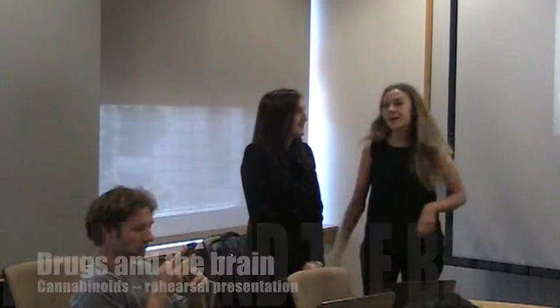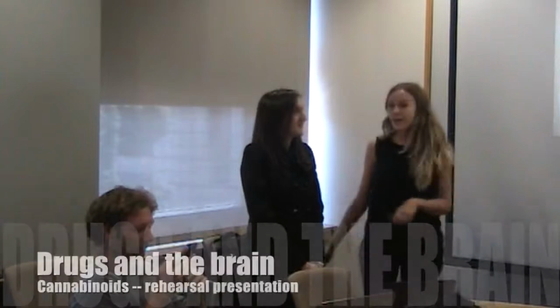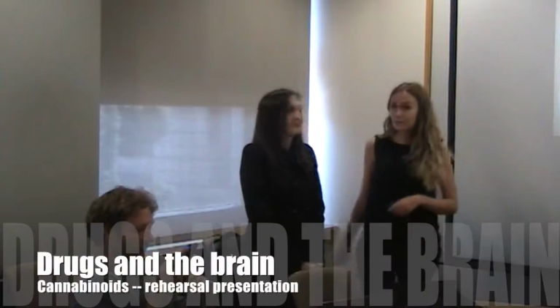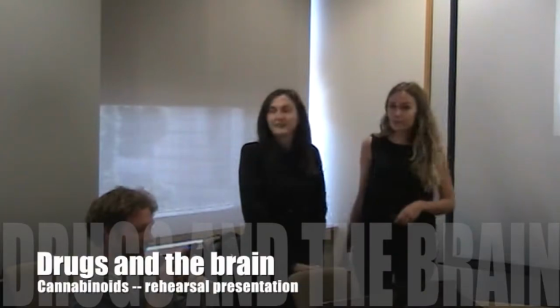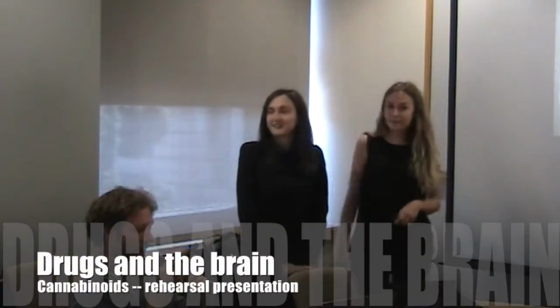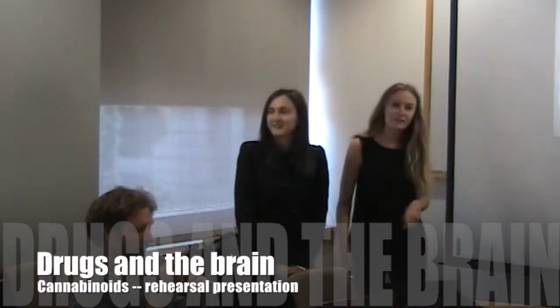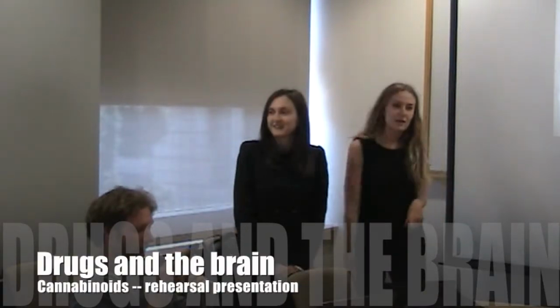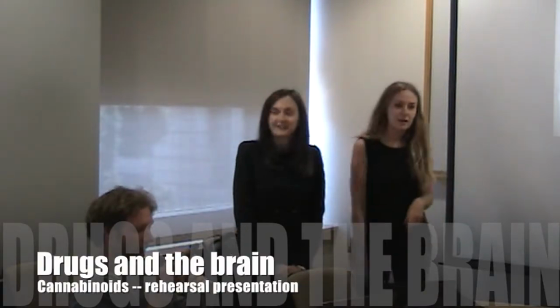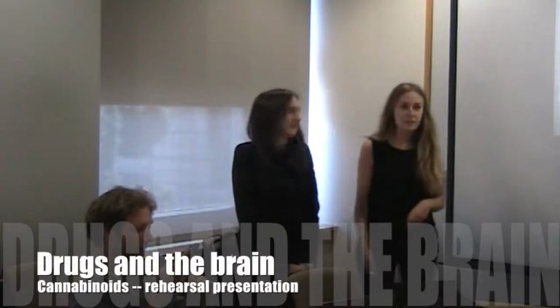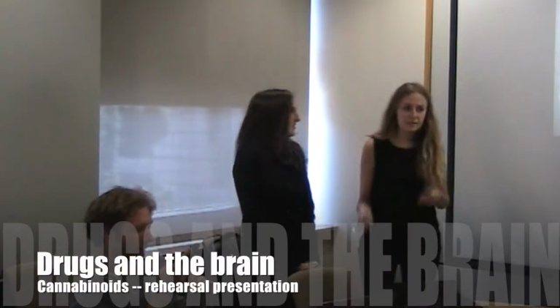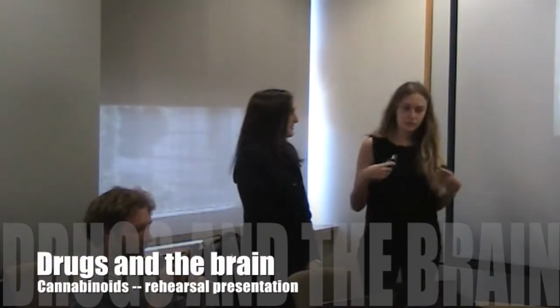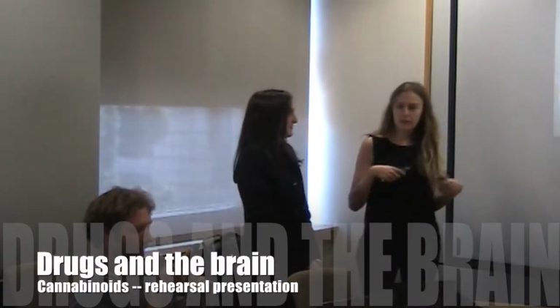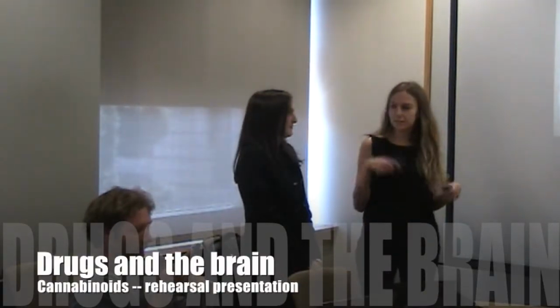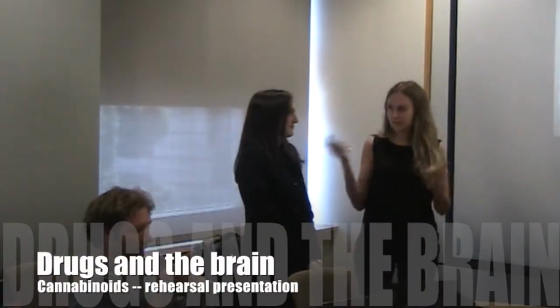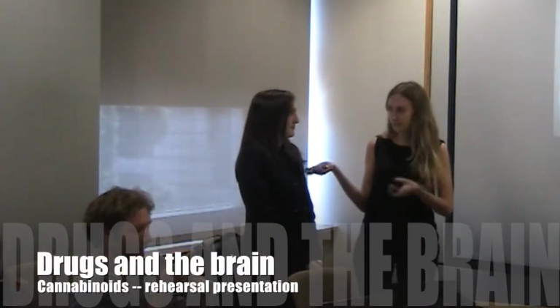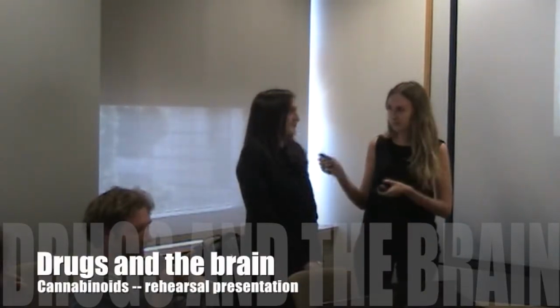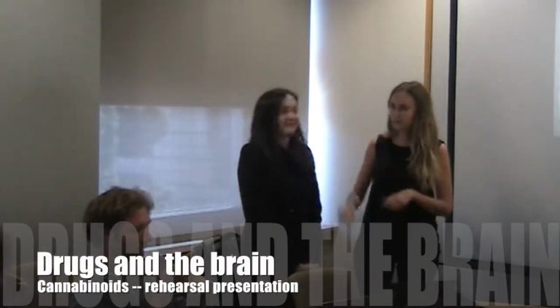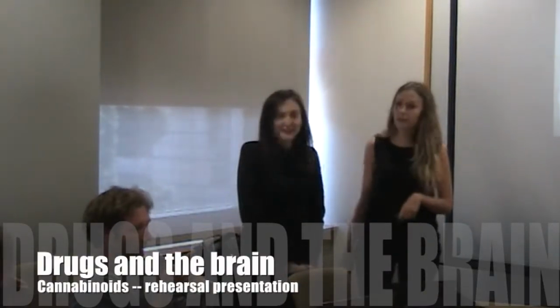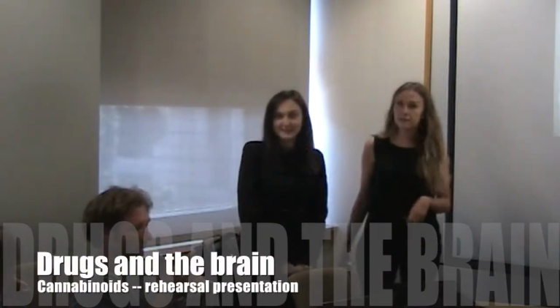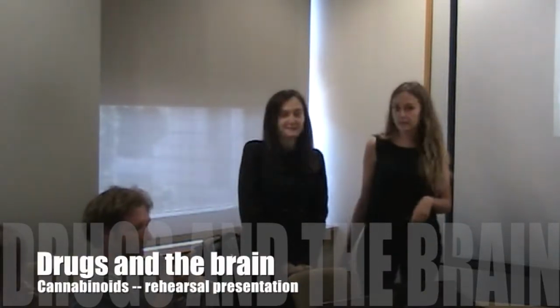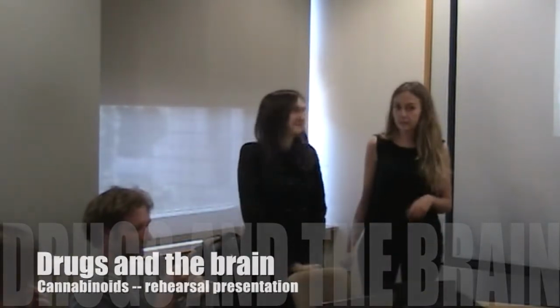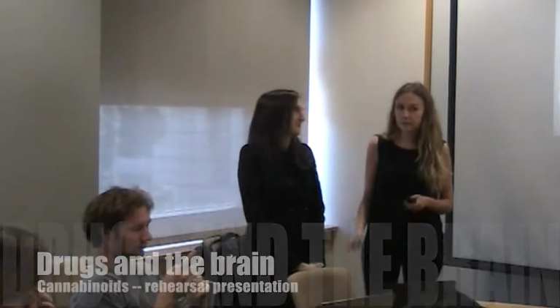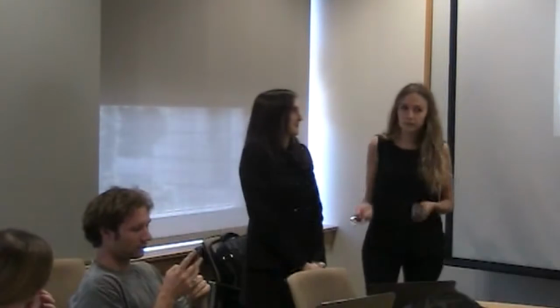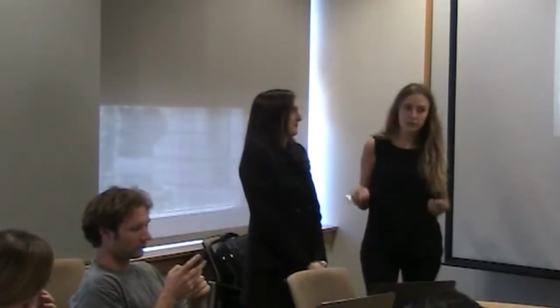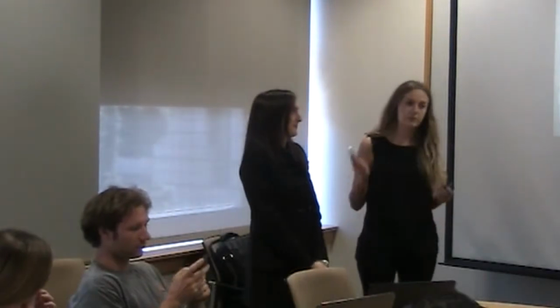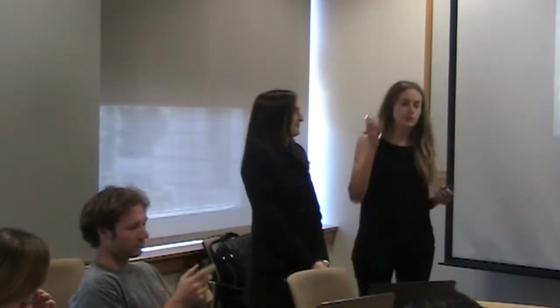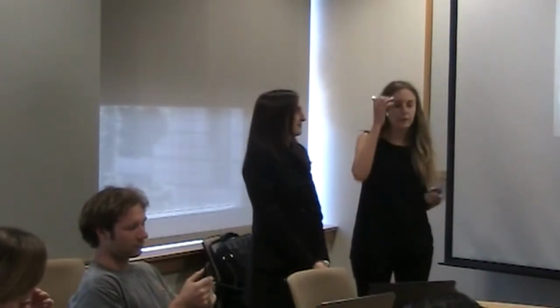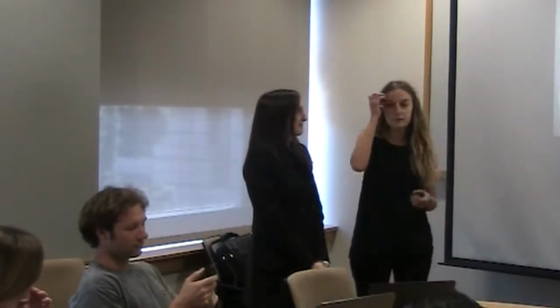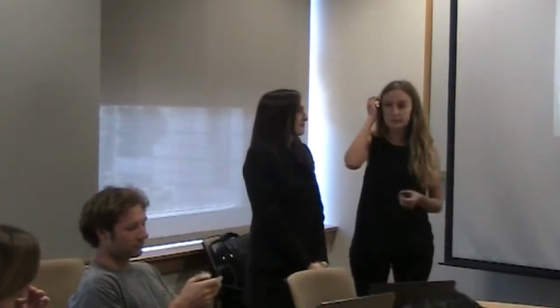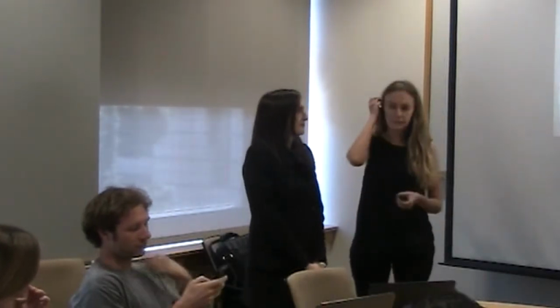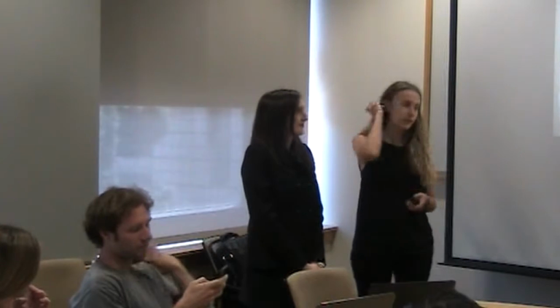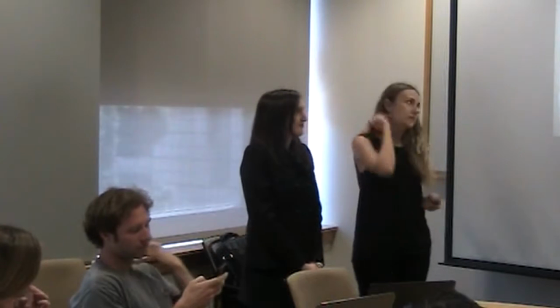Hi everyone, my name is Laura, this is Sadaf, and today we're going to be talking to you about cannabinoids.